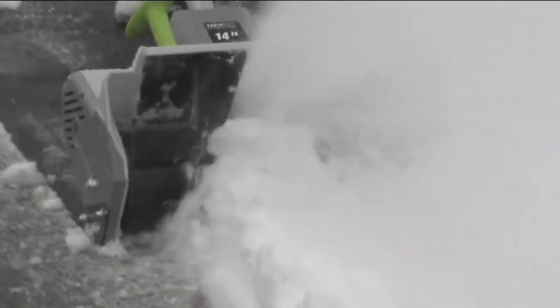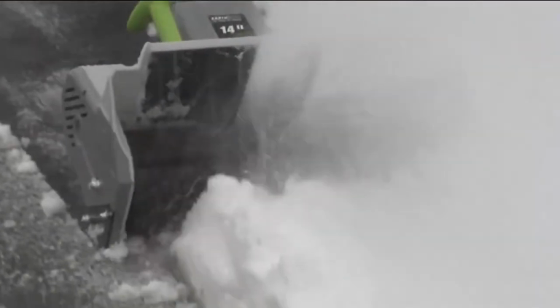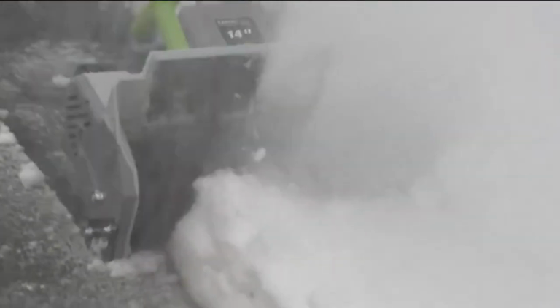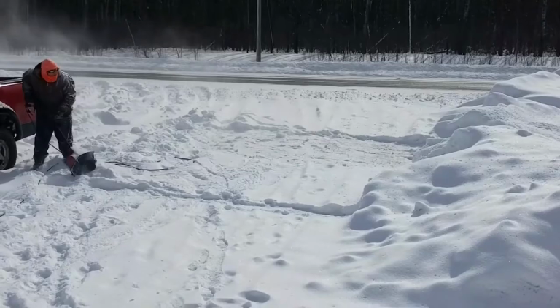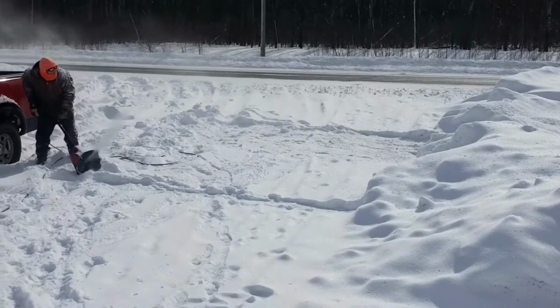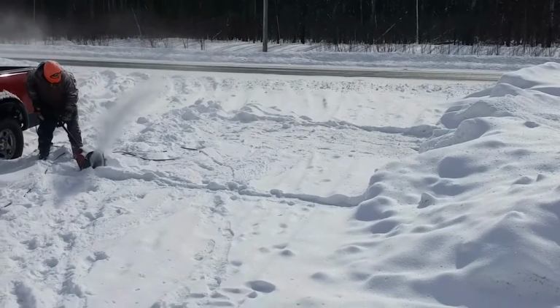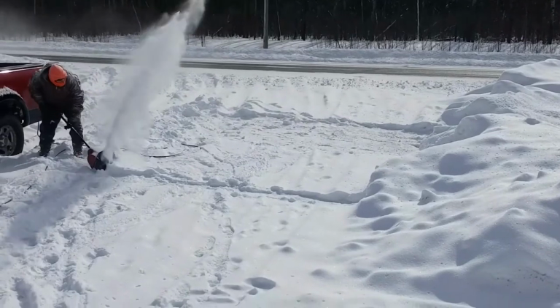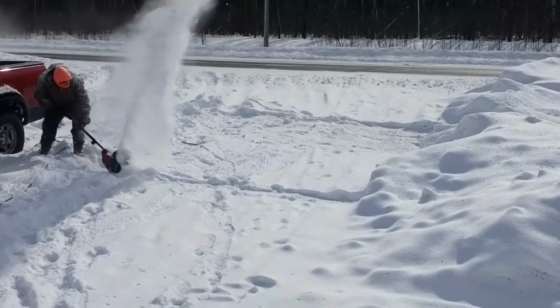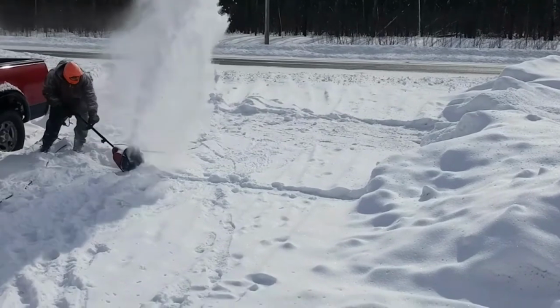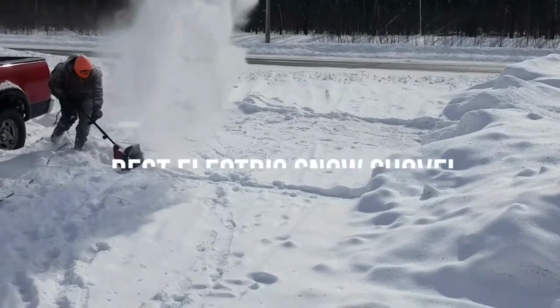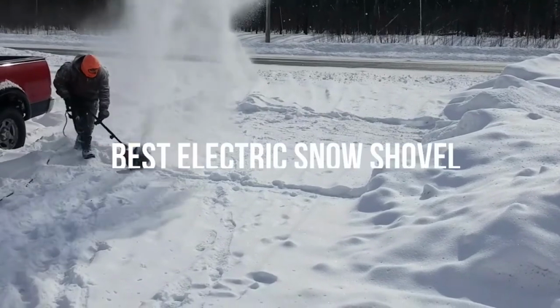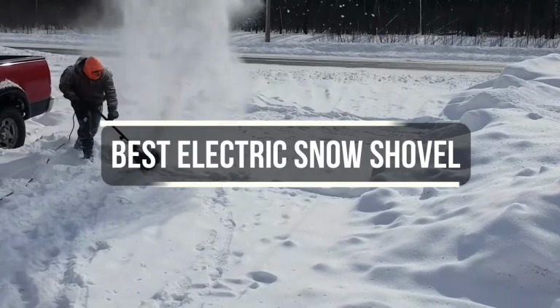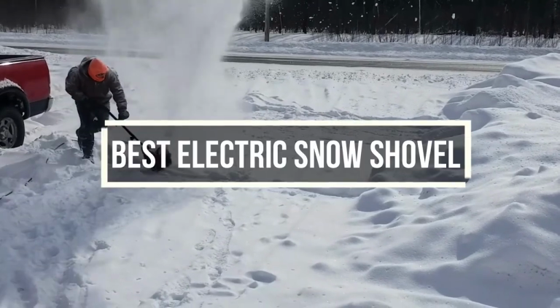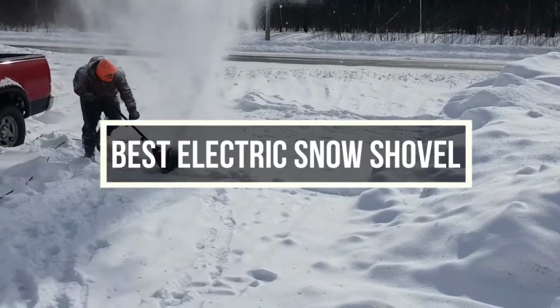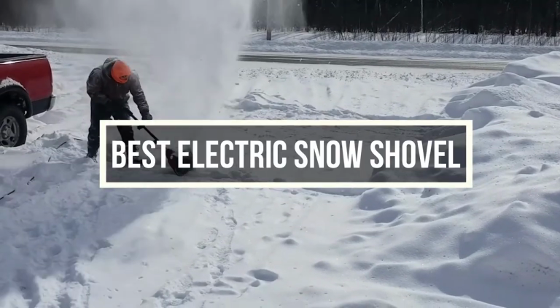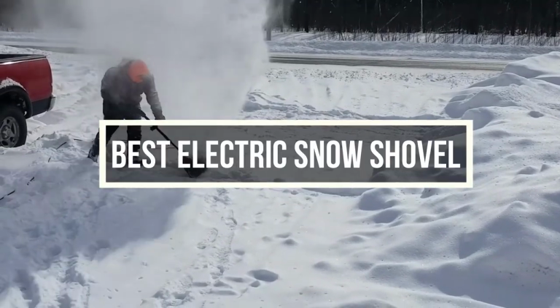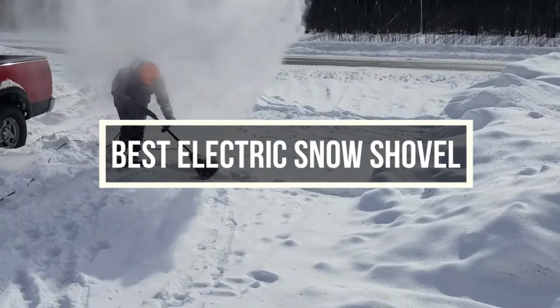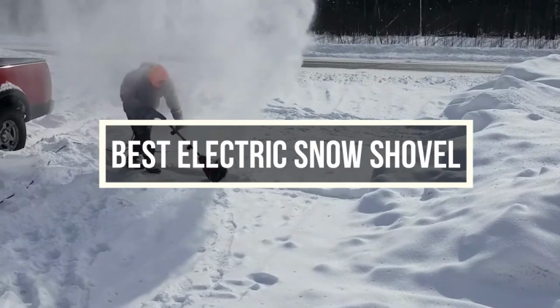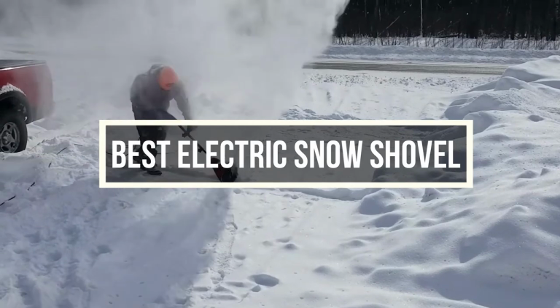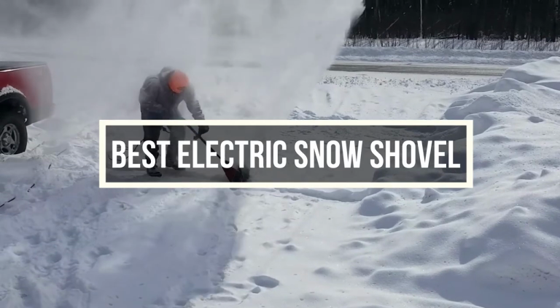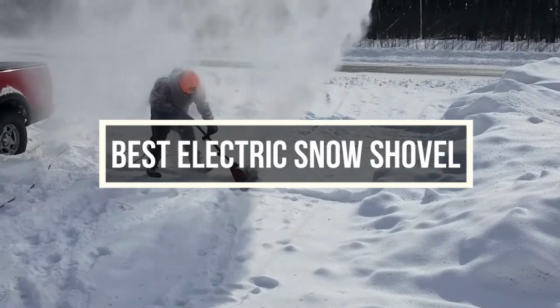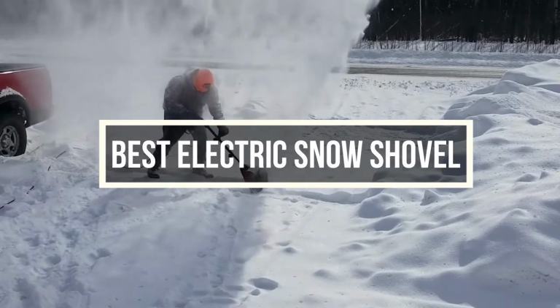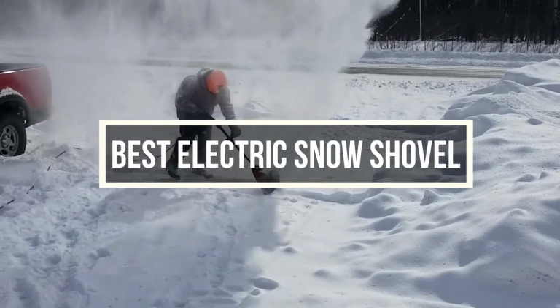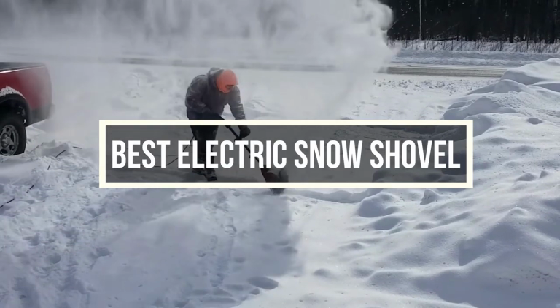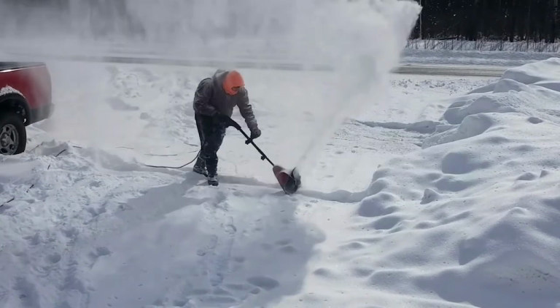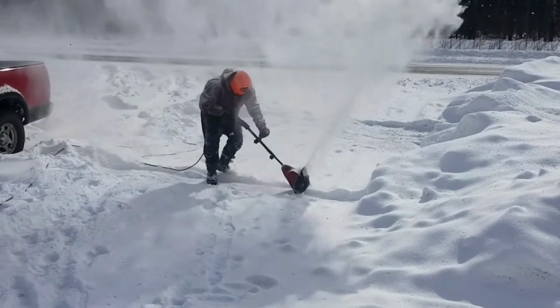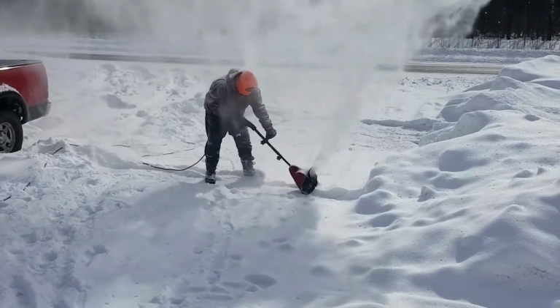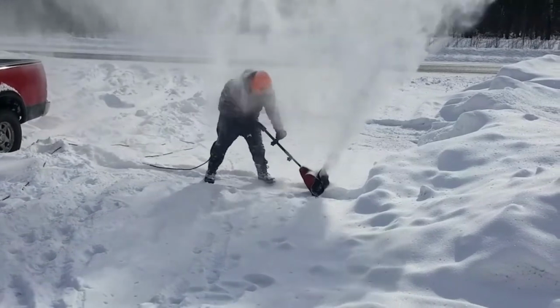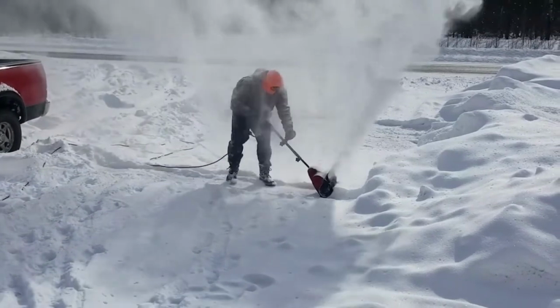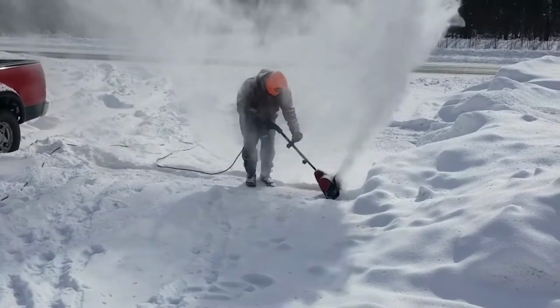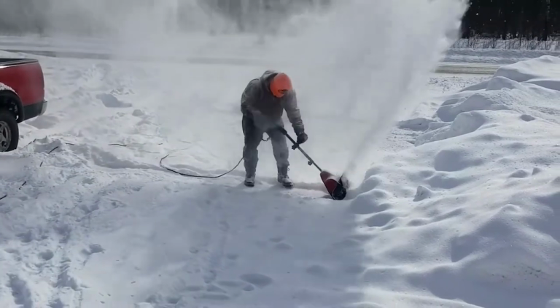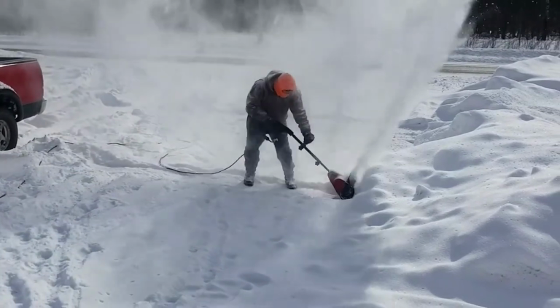In this video, we are going to show you 5 different electric snow shovels. Let's find out what they are and why you should buy one.